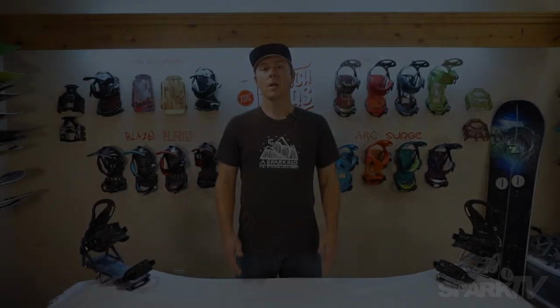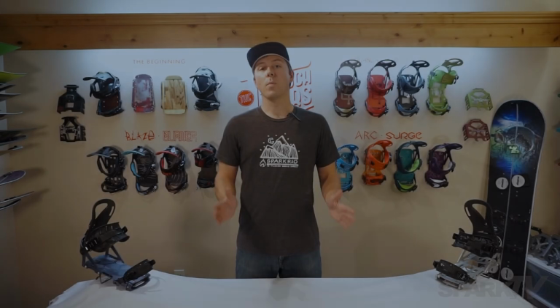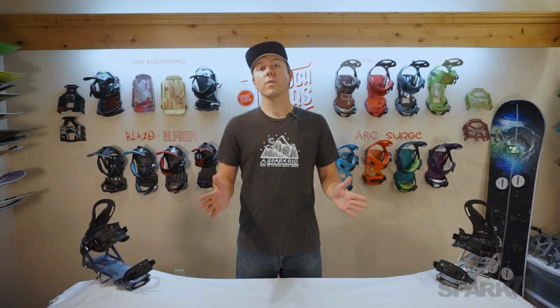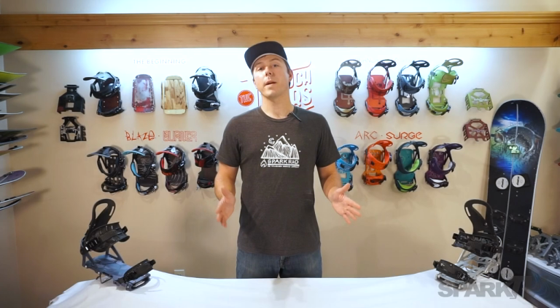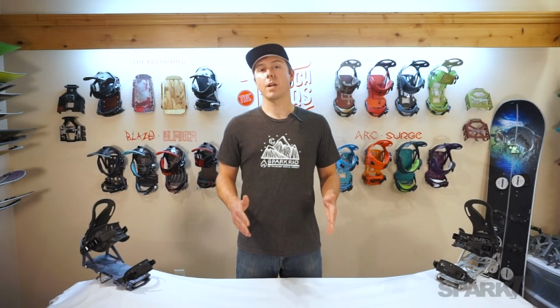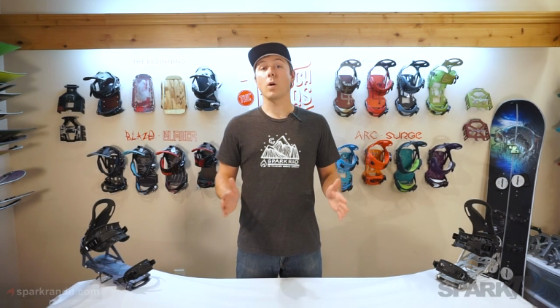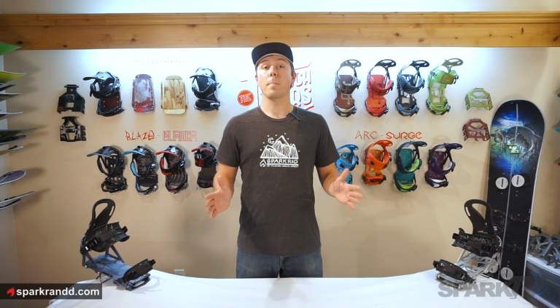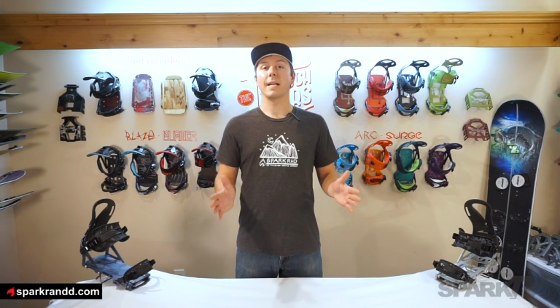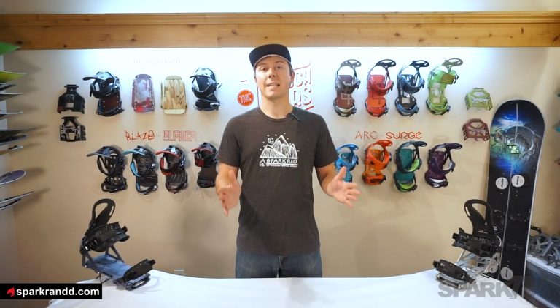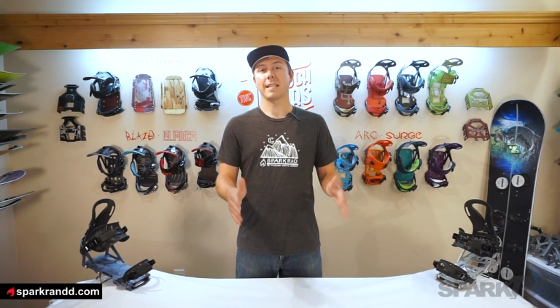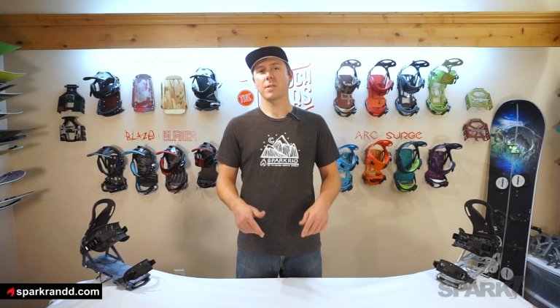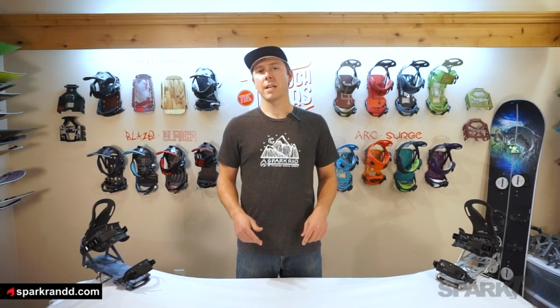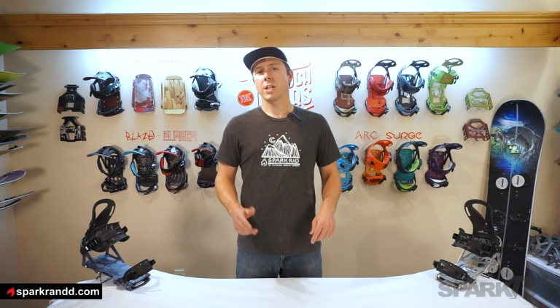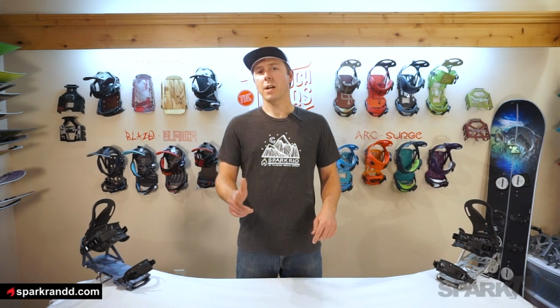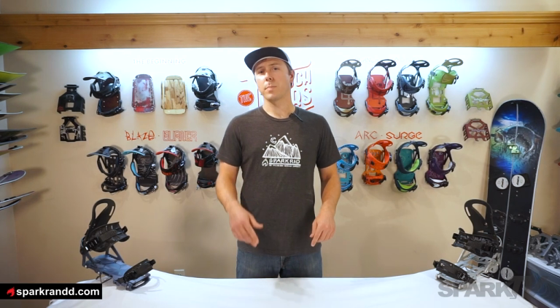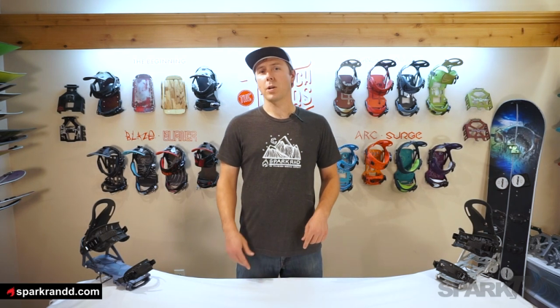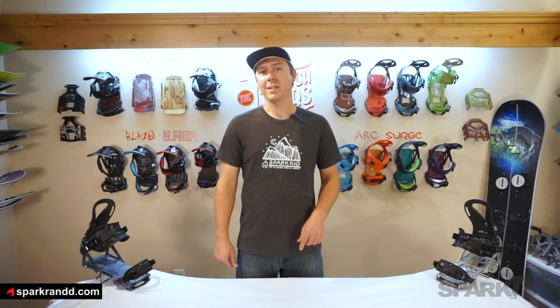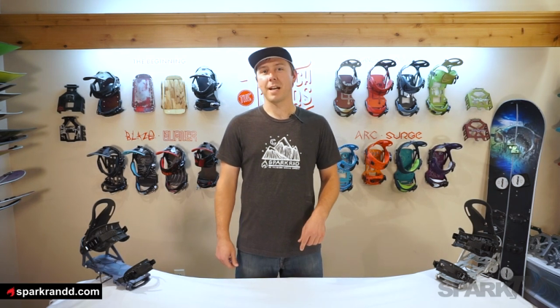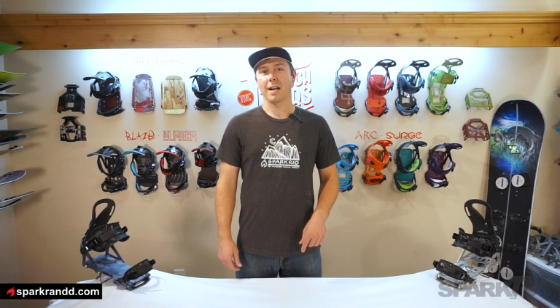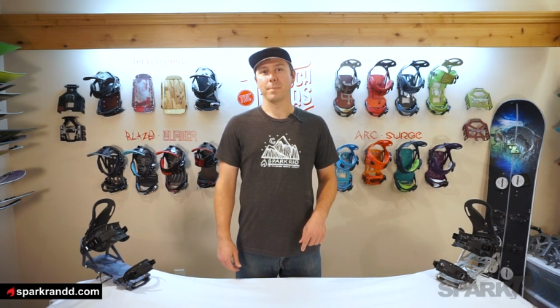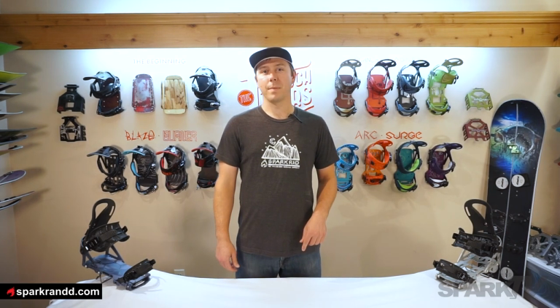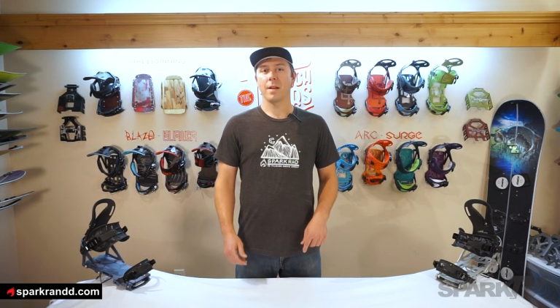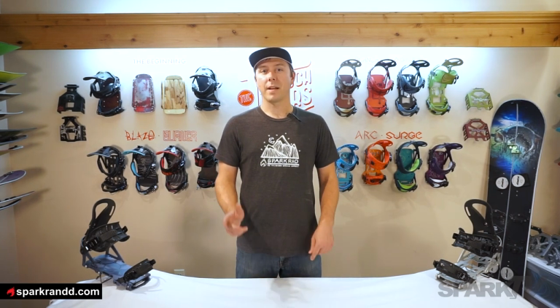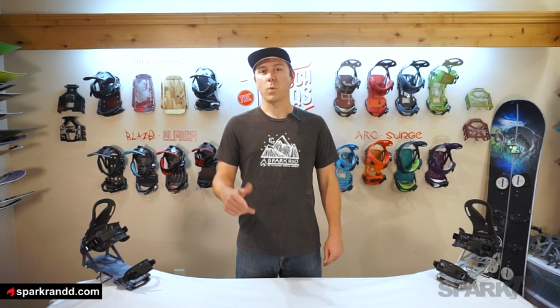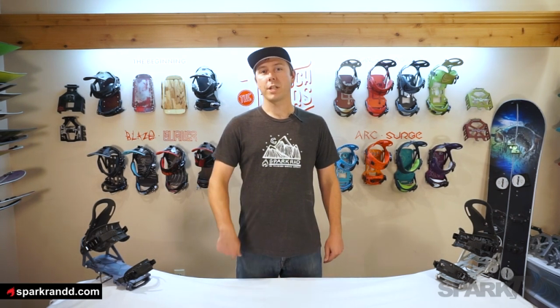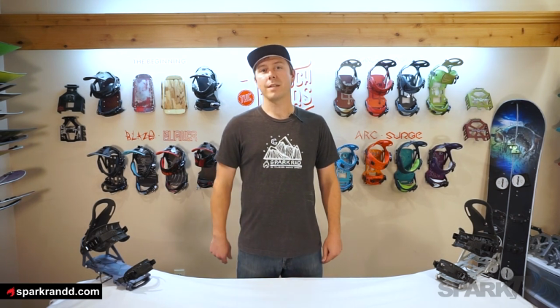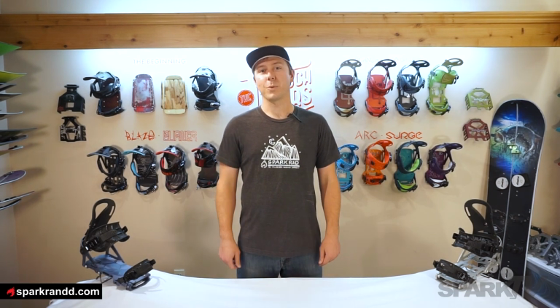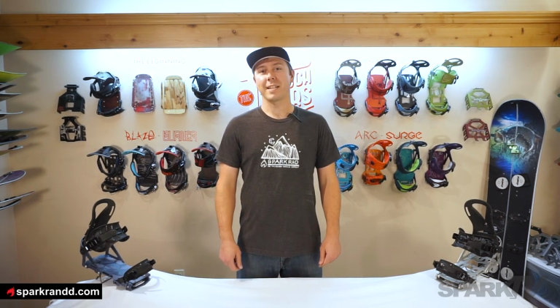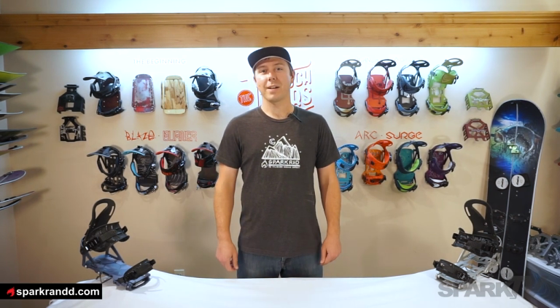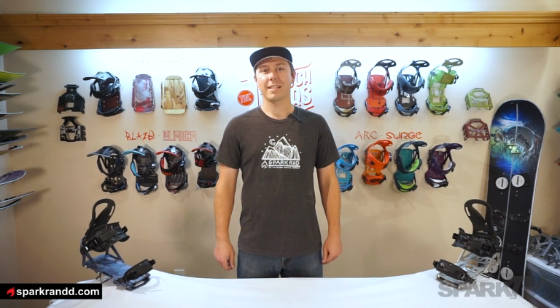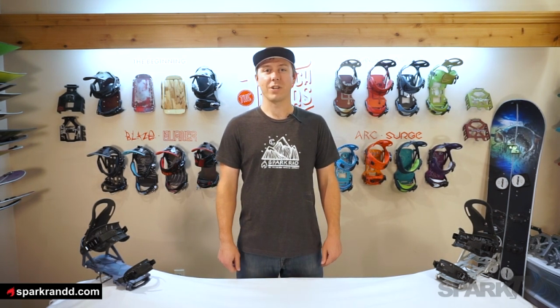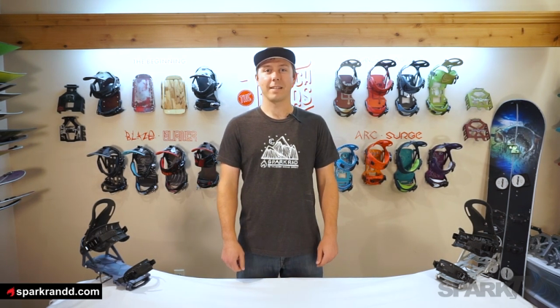For more information on all of our bindings and accessories, check out sparkrnd.com. Thanks for watching, and we'll see you out on the skin track.